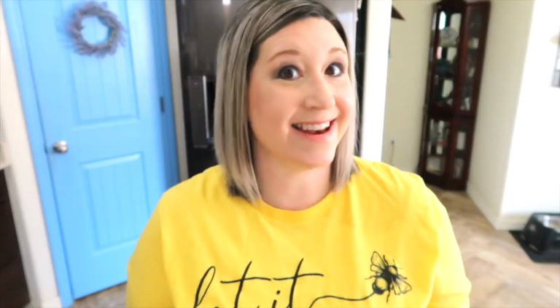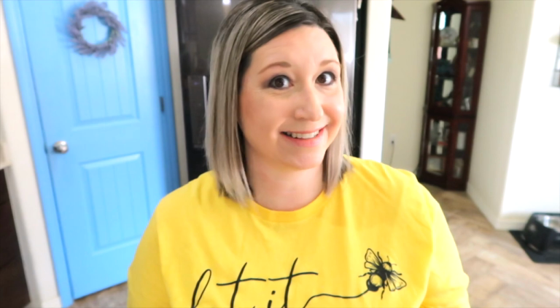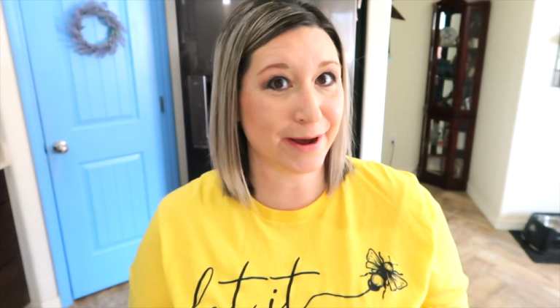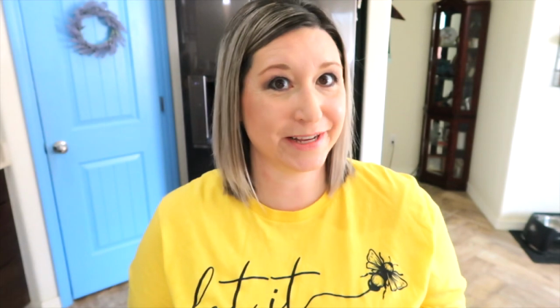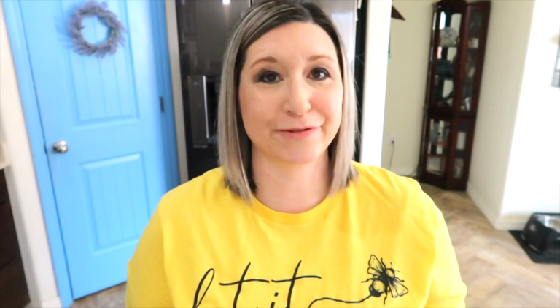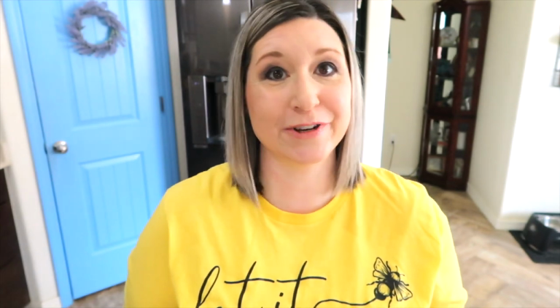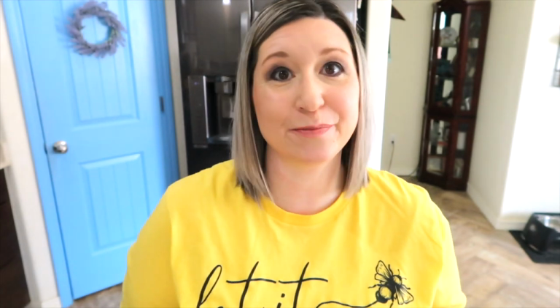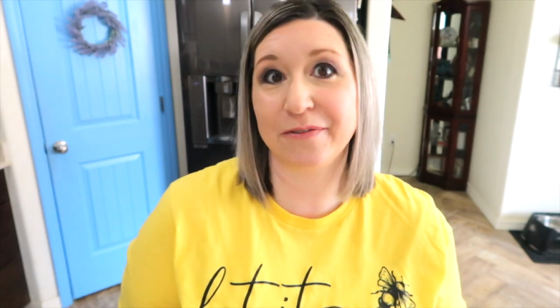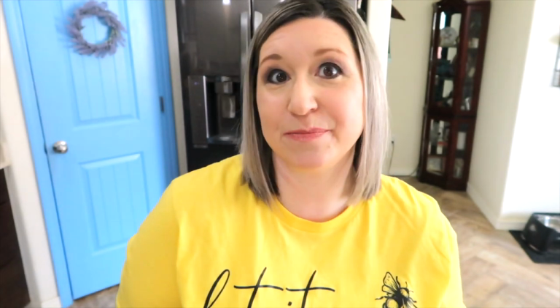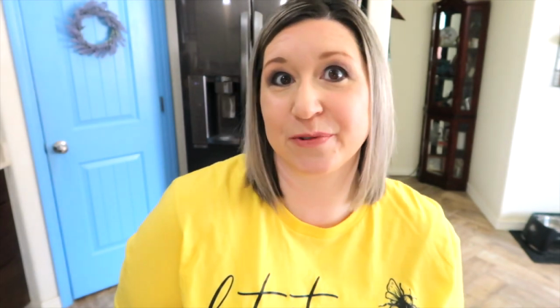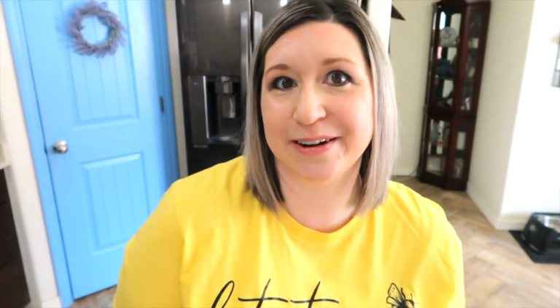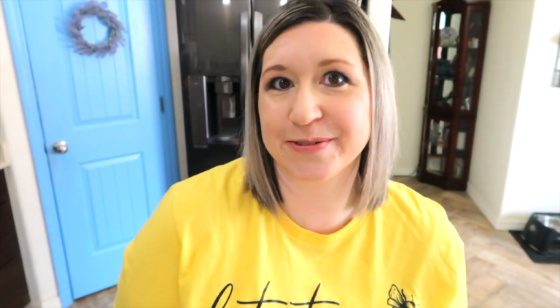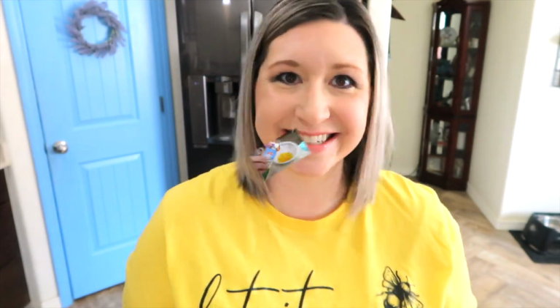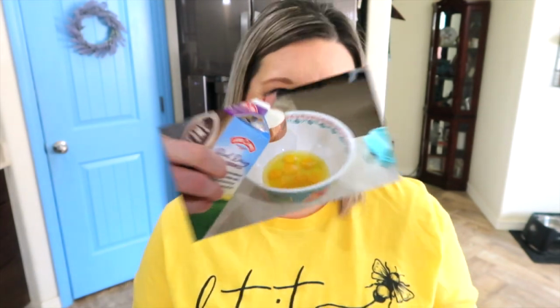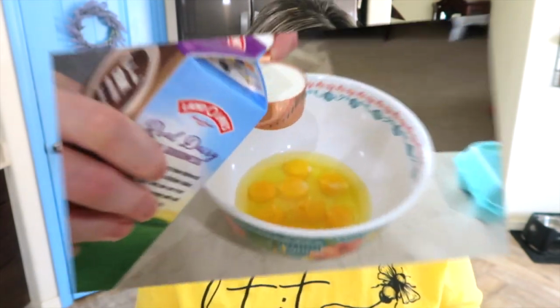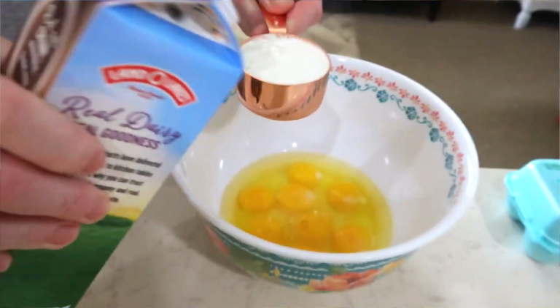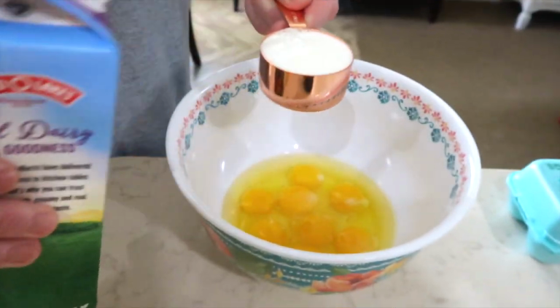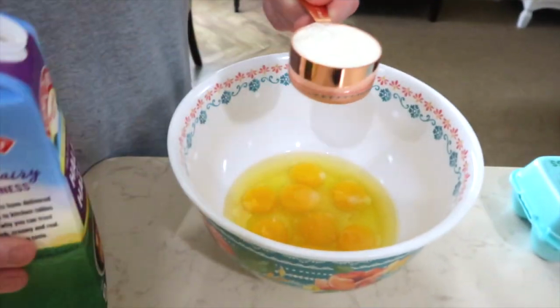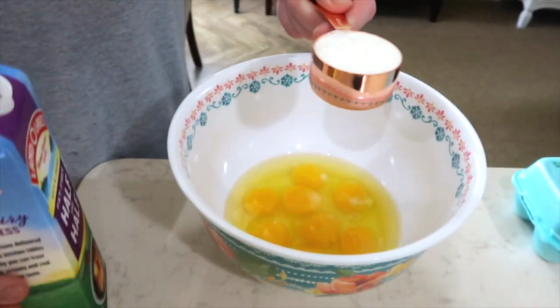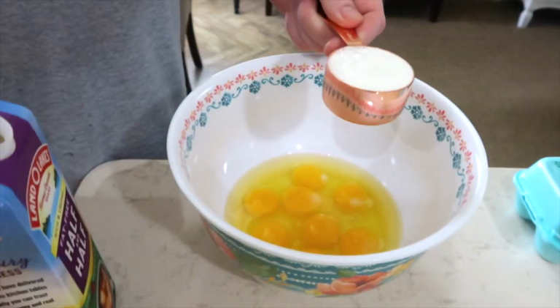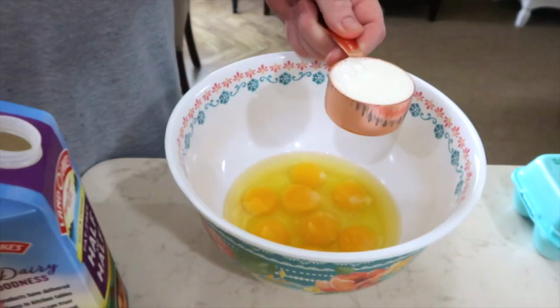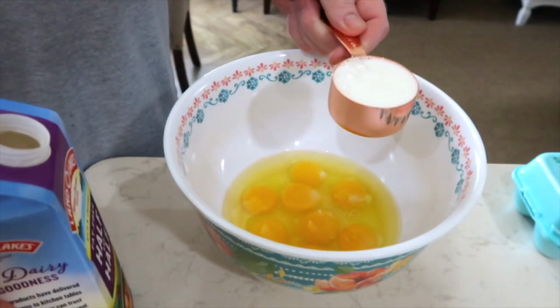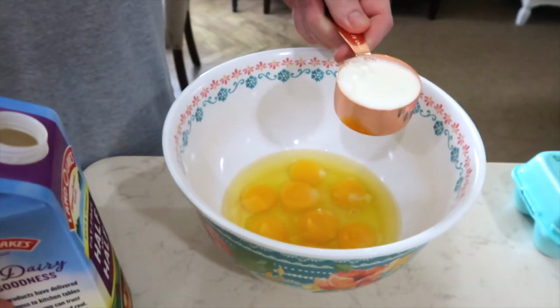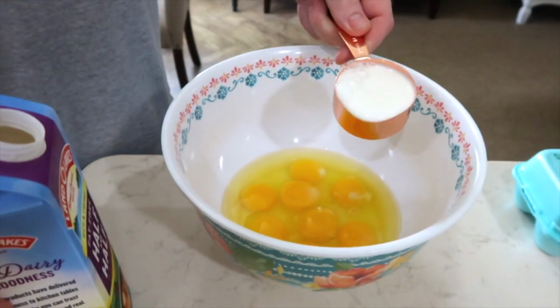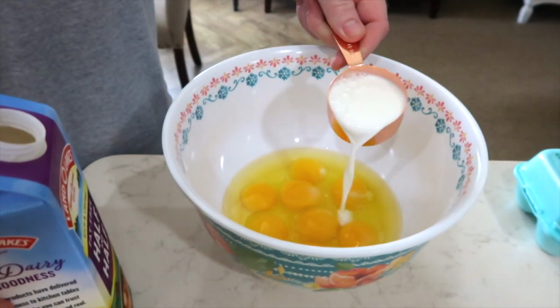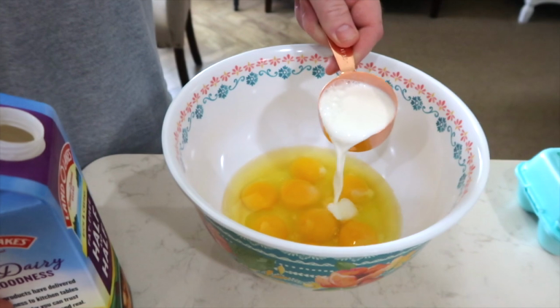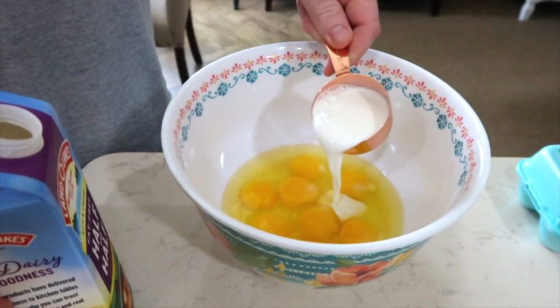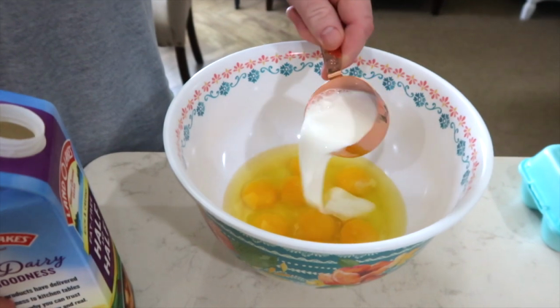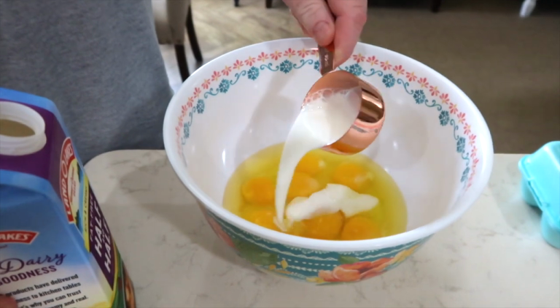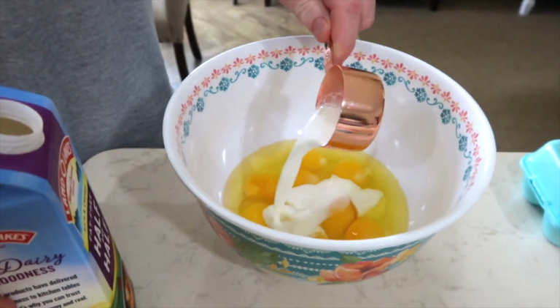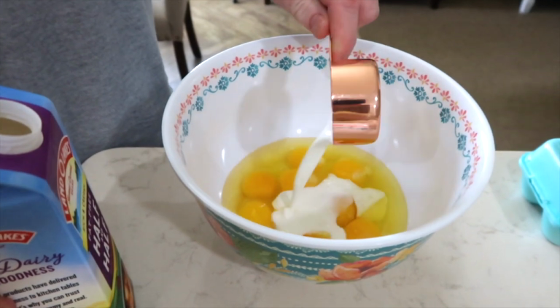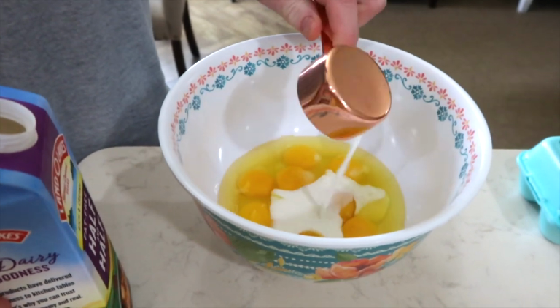Next up is freezer breakfast burritos. We have 8 eggs in this bowl and we're adding a third cup of half and half.